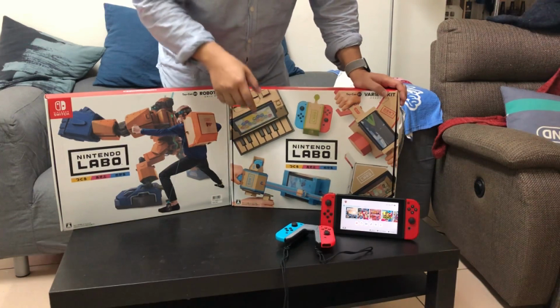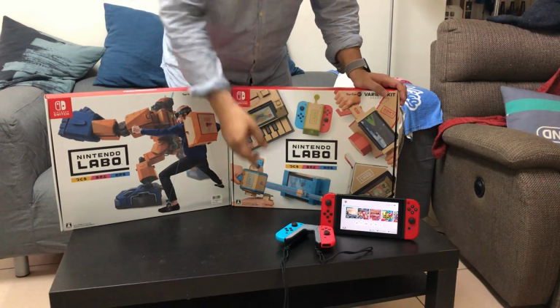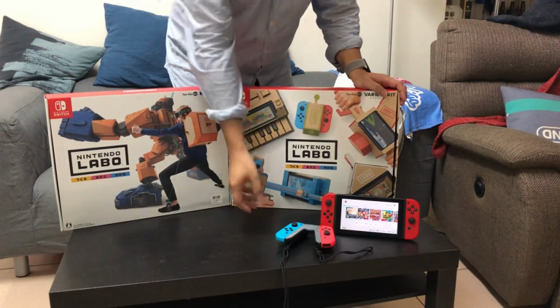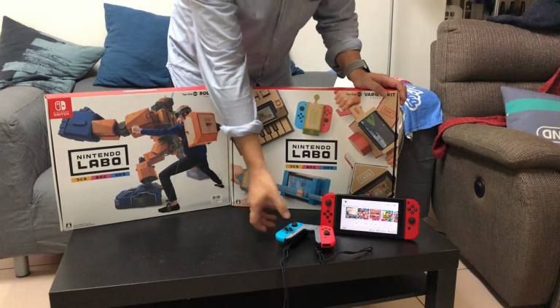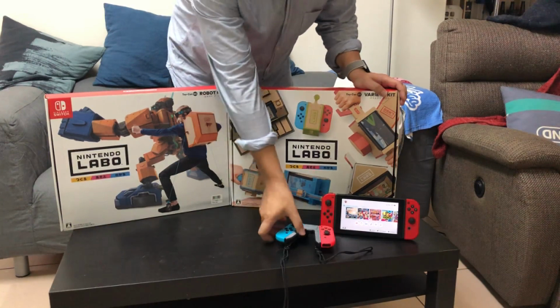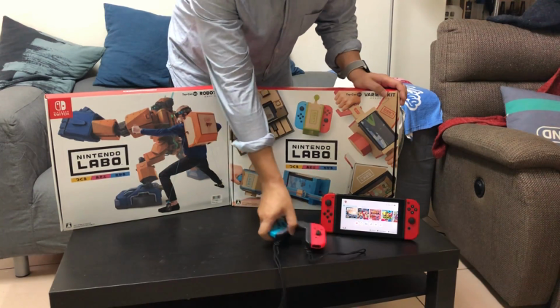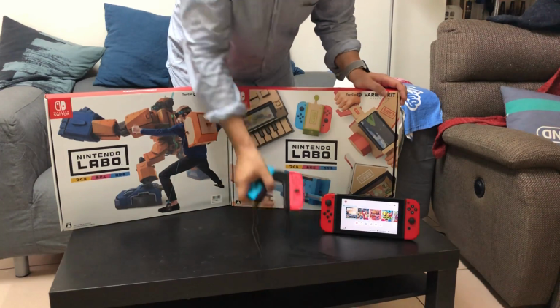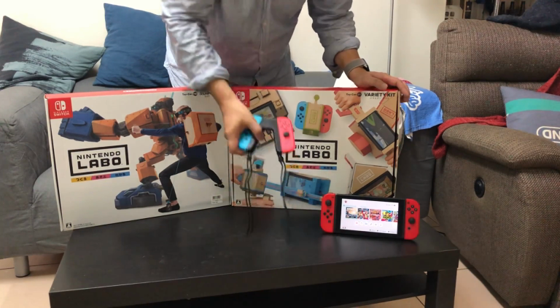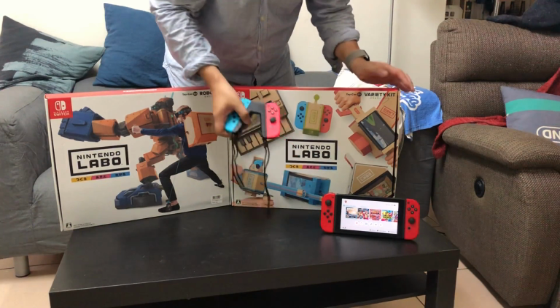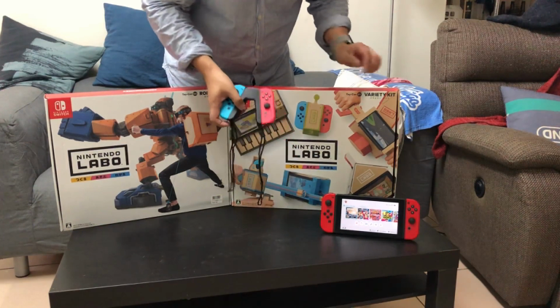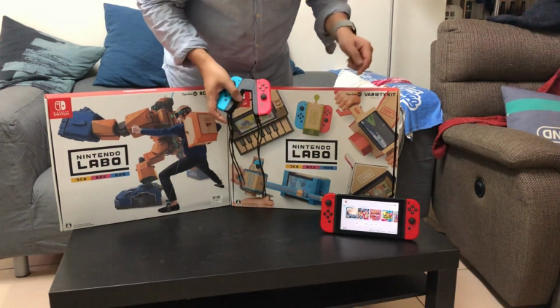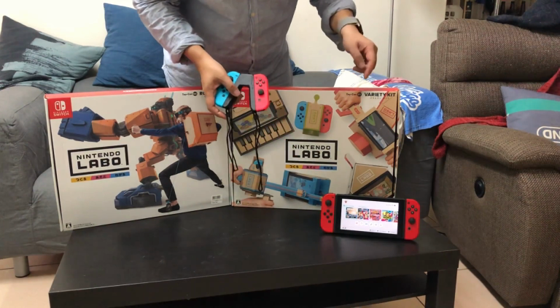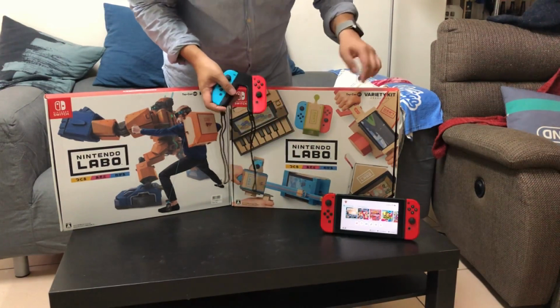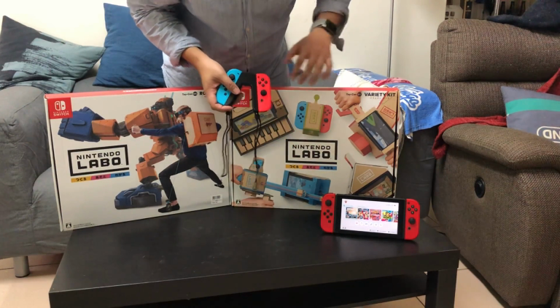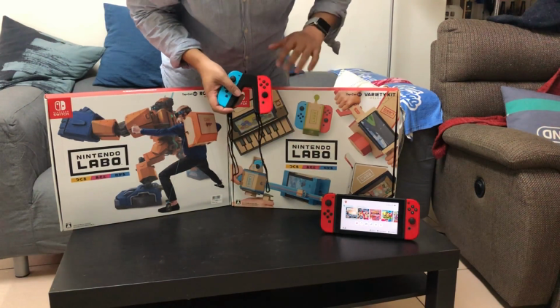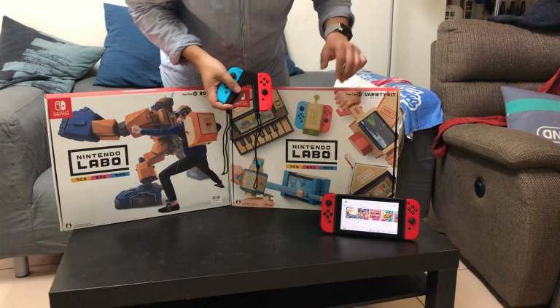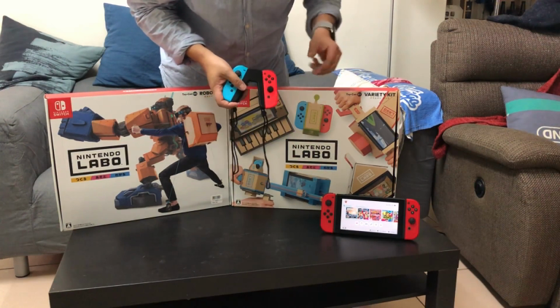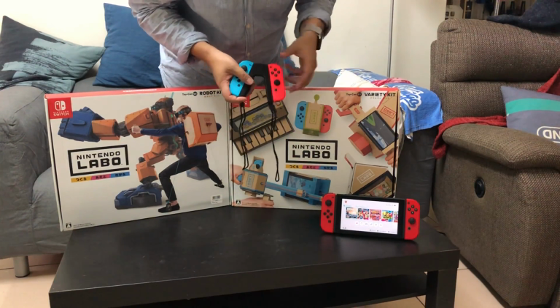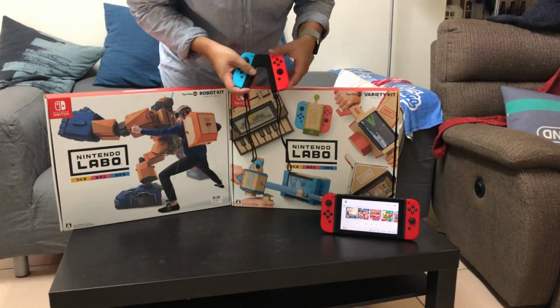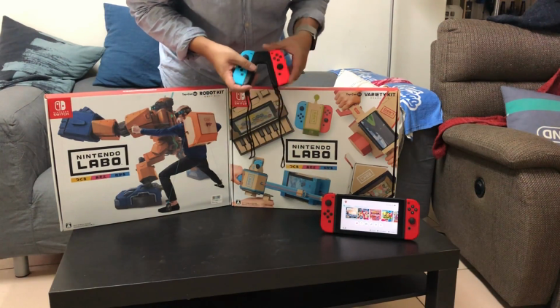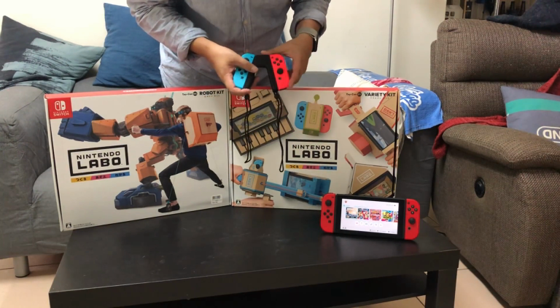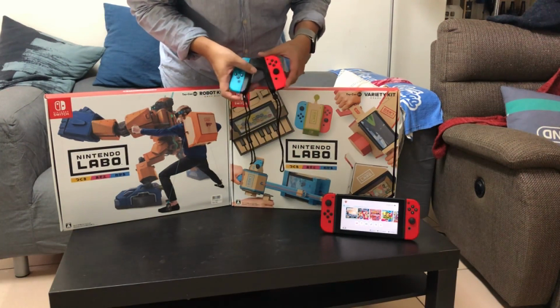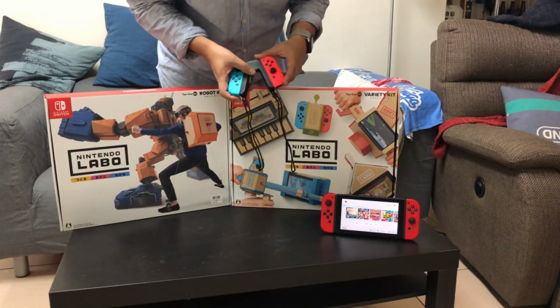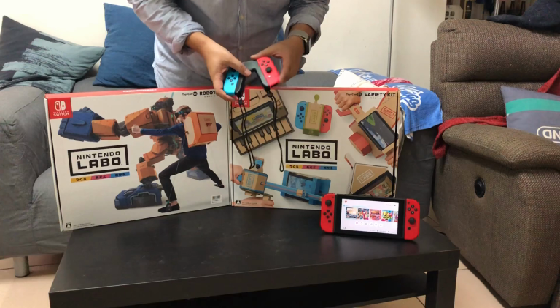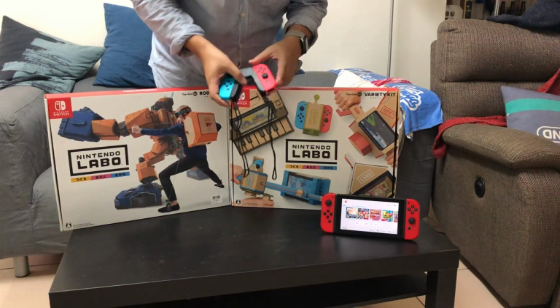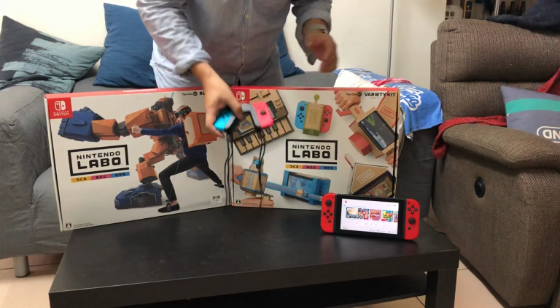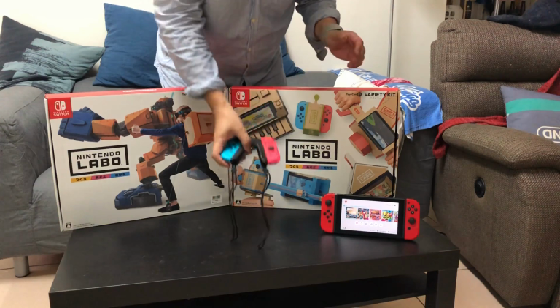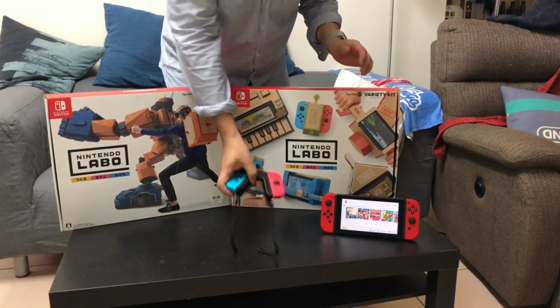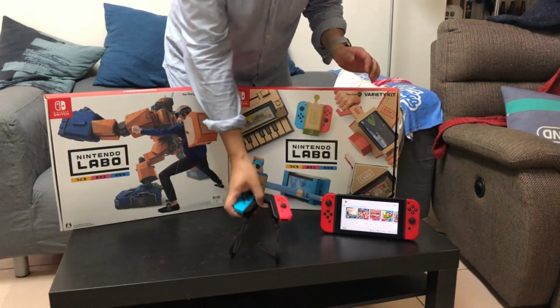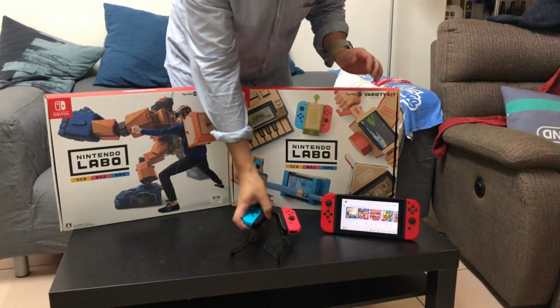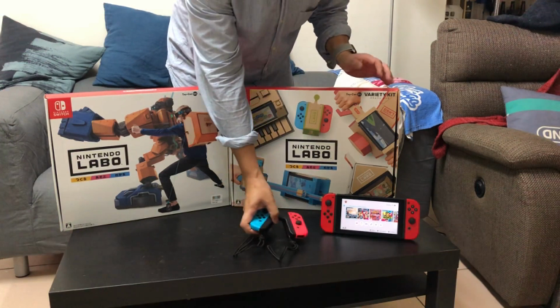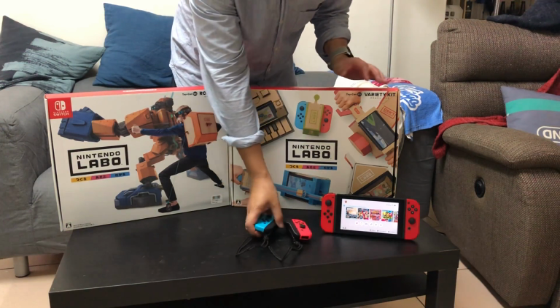軟體裡面也提供了一個Garage Kit的工具，可以讓使用者自行定義Joy-Con在這些紙板配件裡面可以做出什麼樣的操作功能。